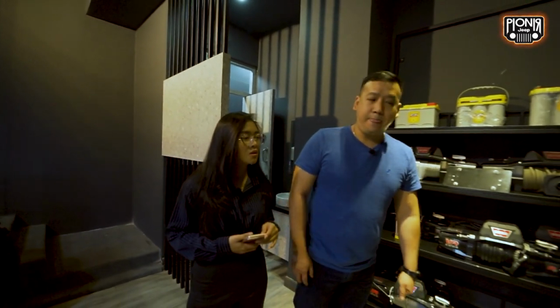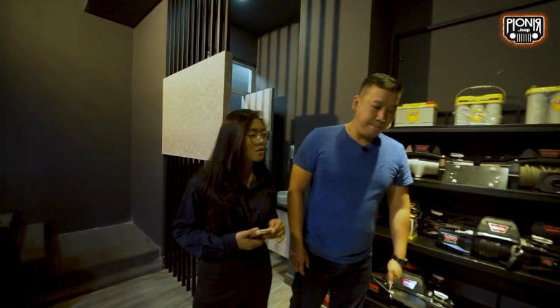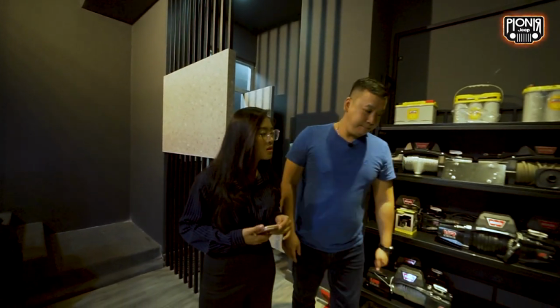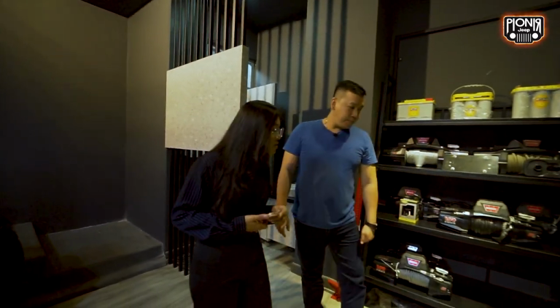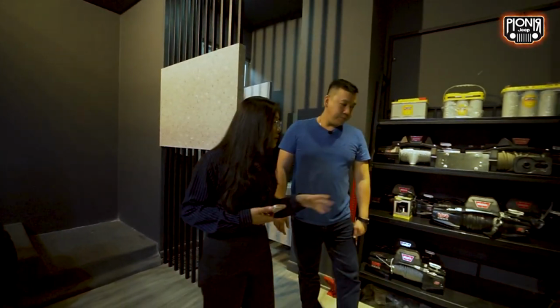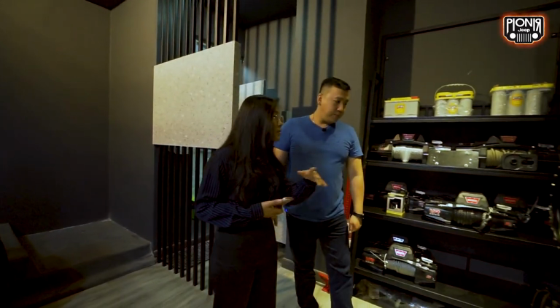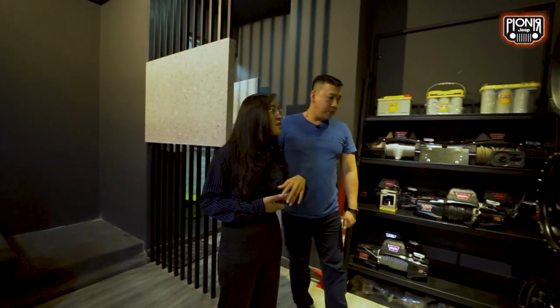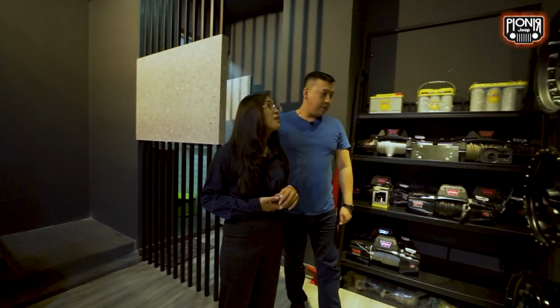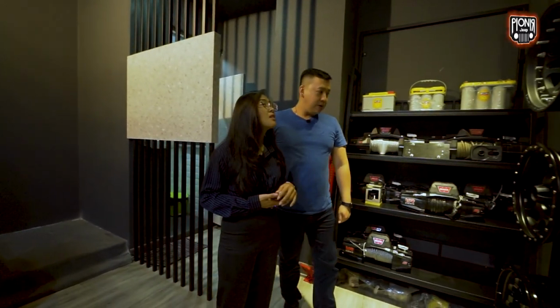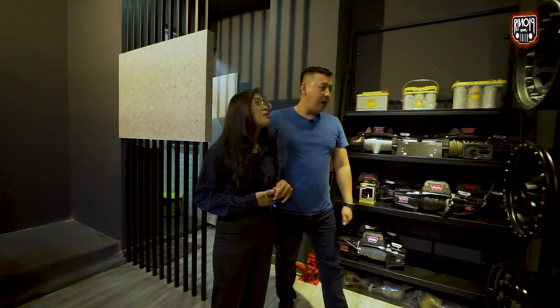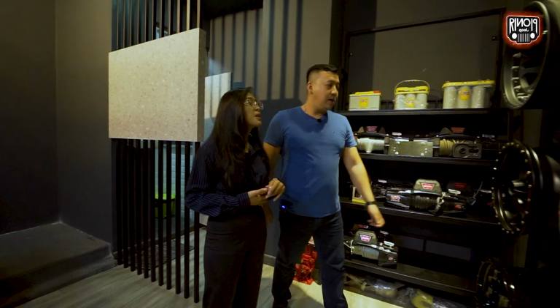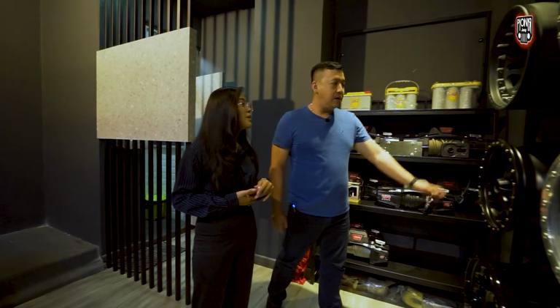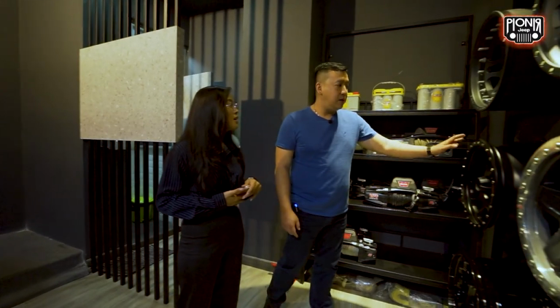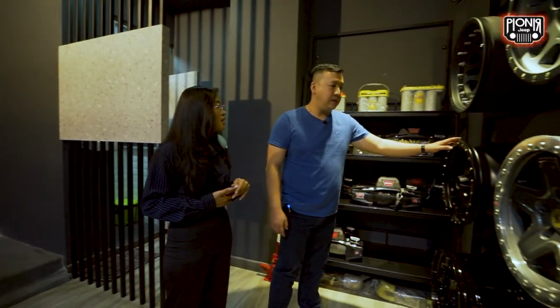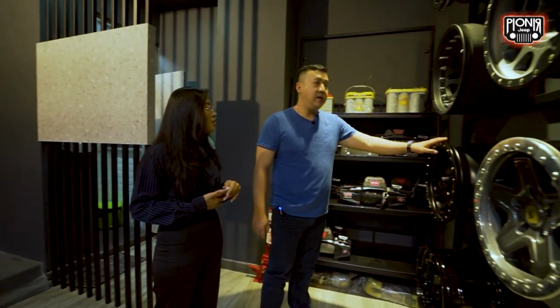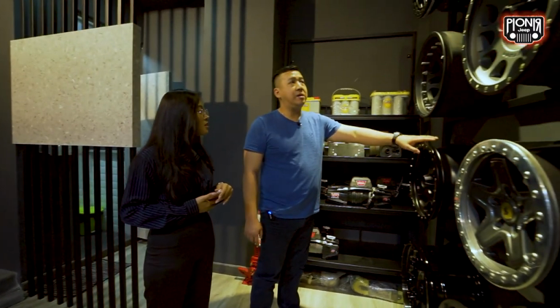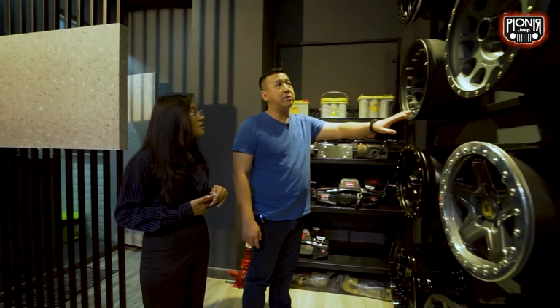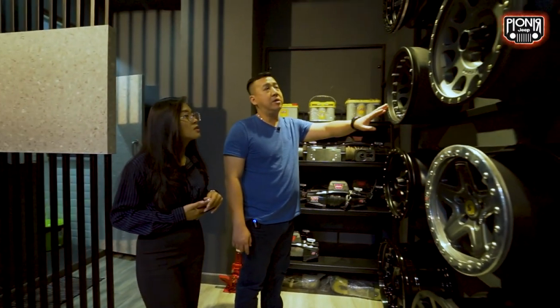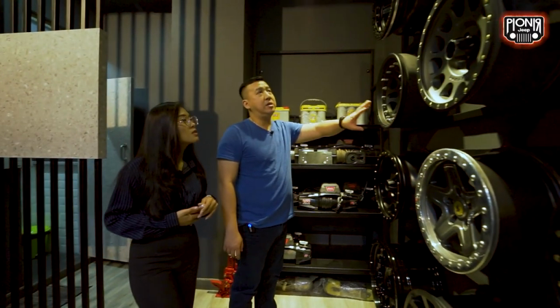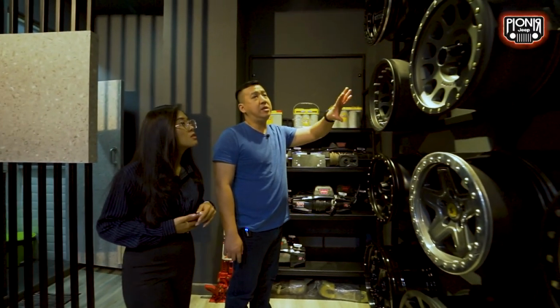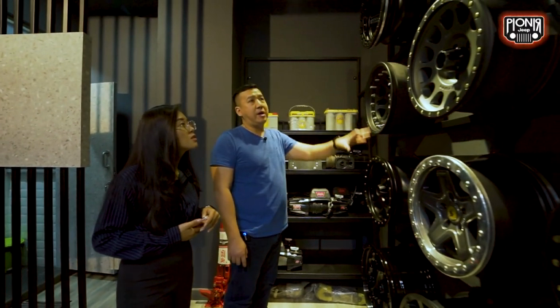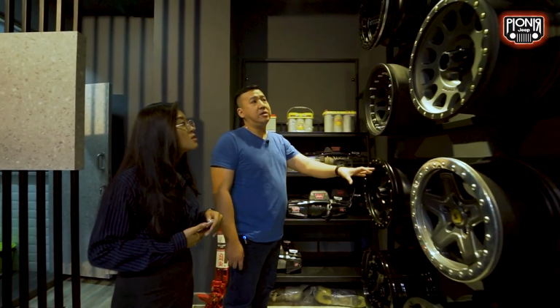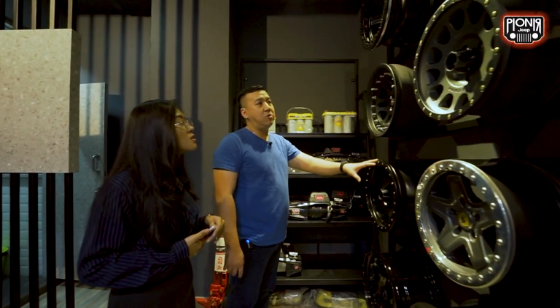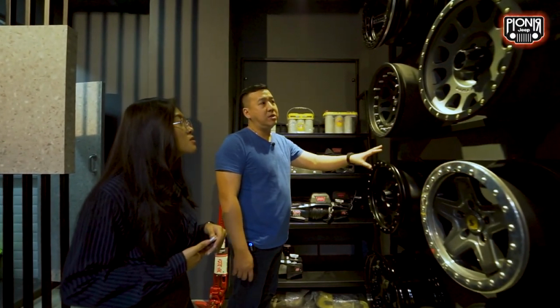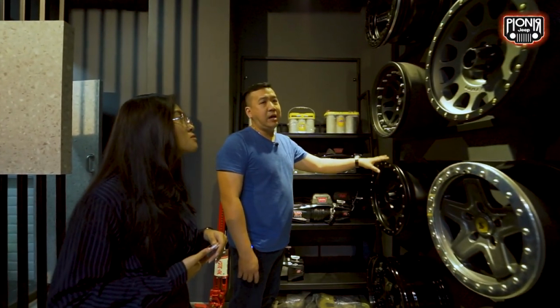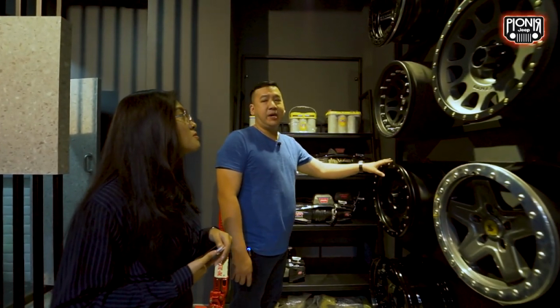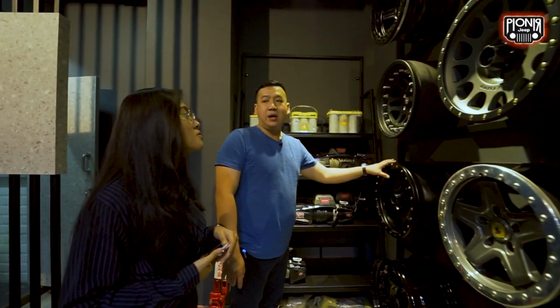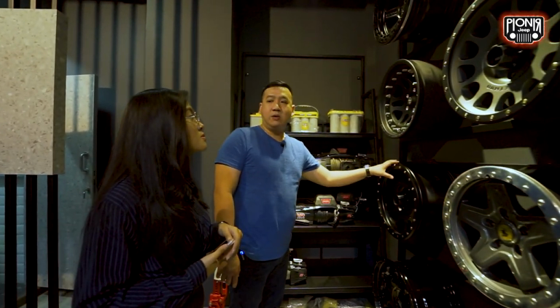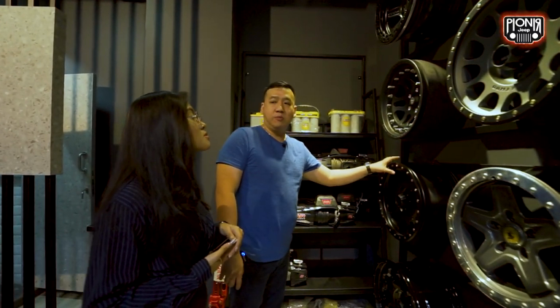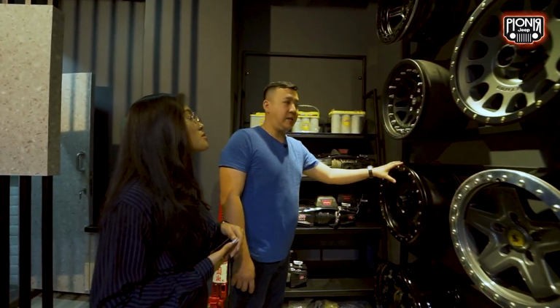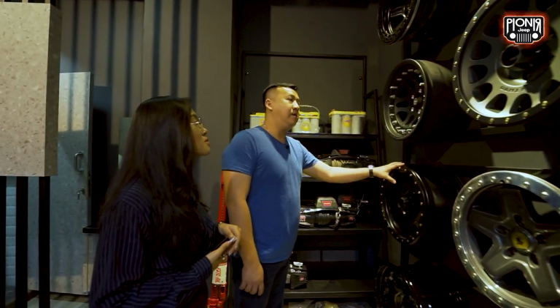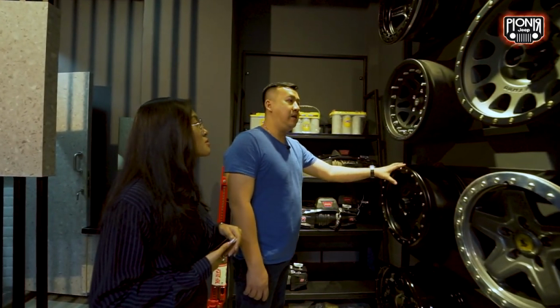Terus ini mereknya banyak ya? Ya, ini brandnya semuanya dari Amerika. Brandnya sendiri.